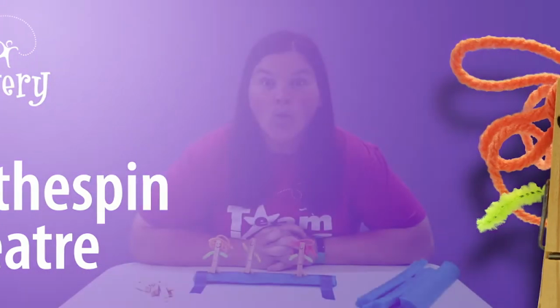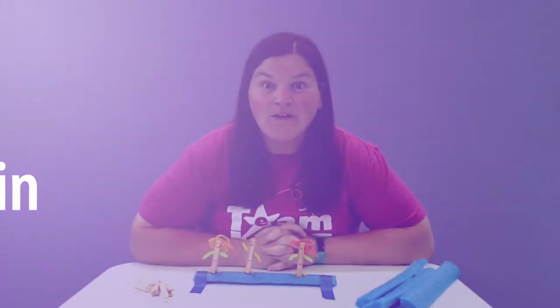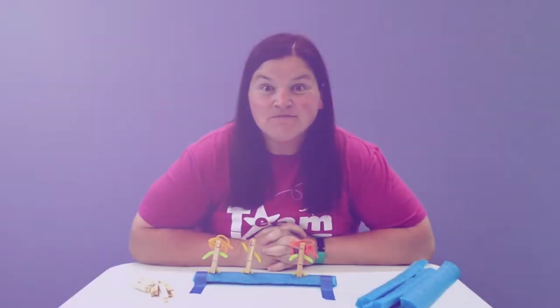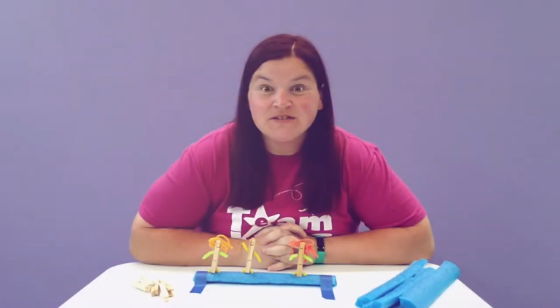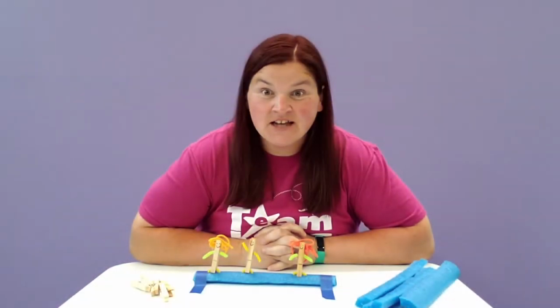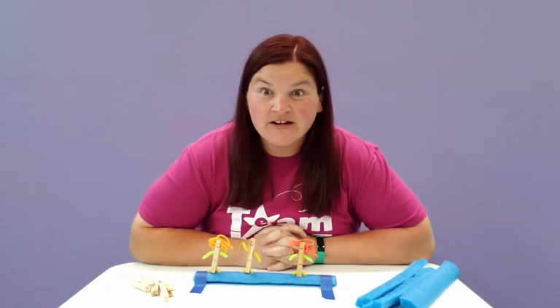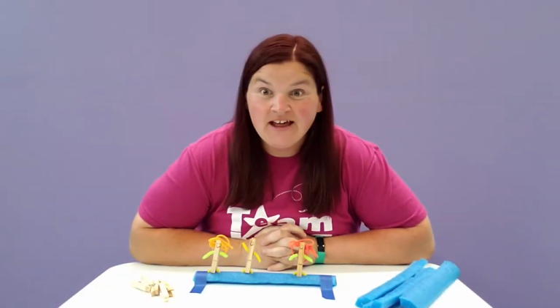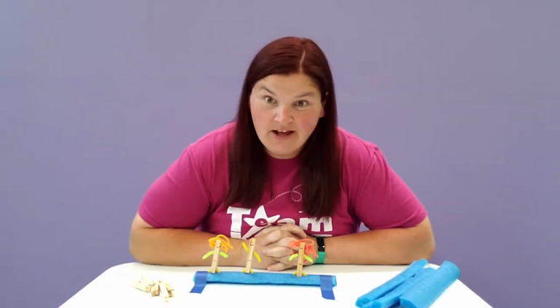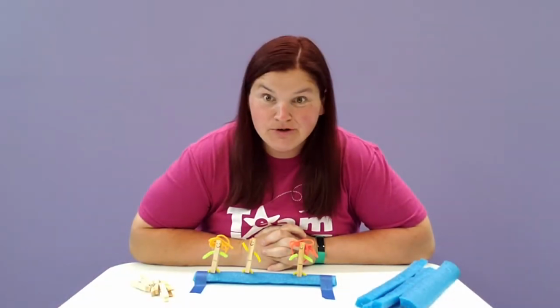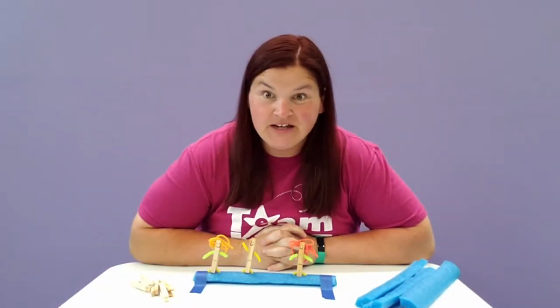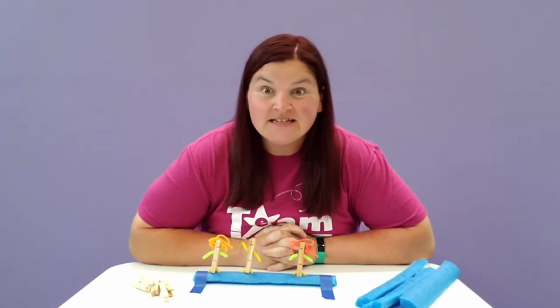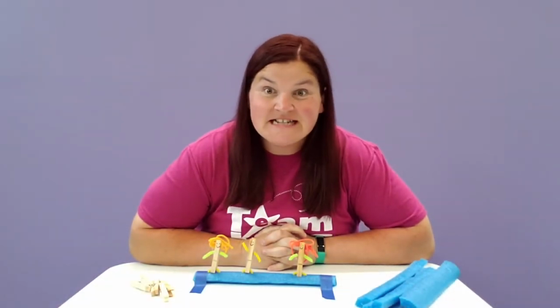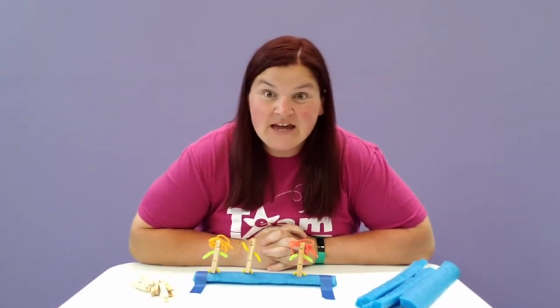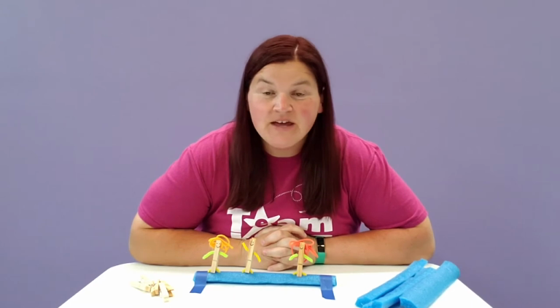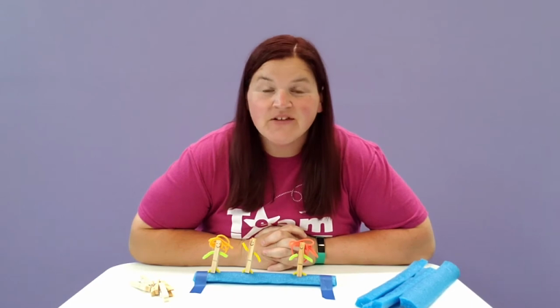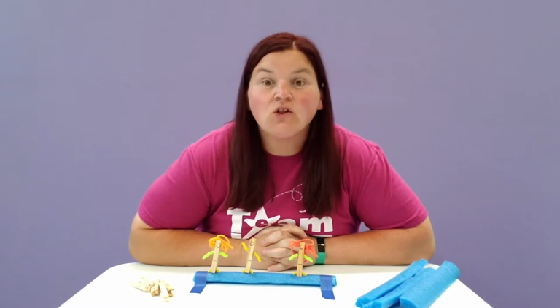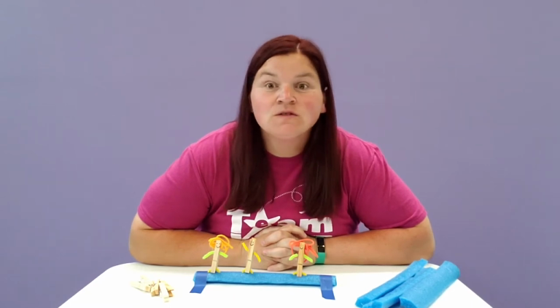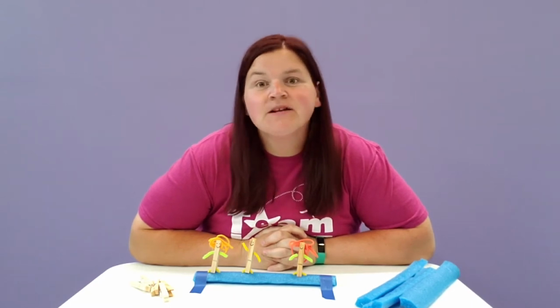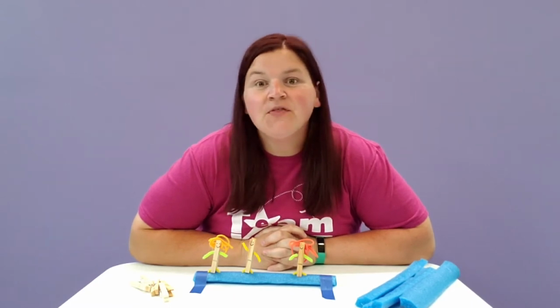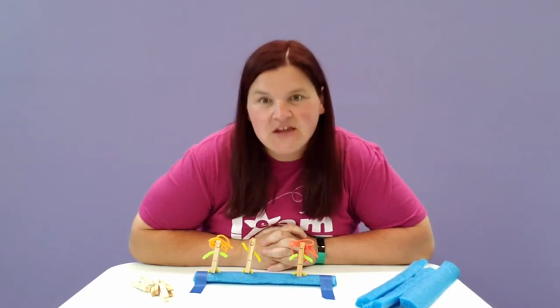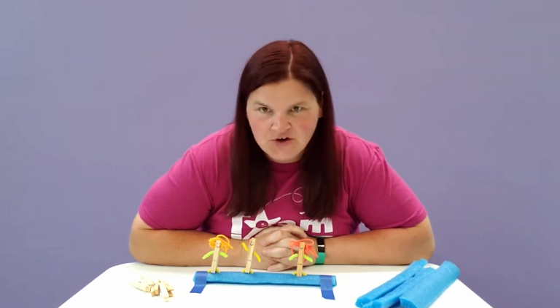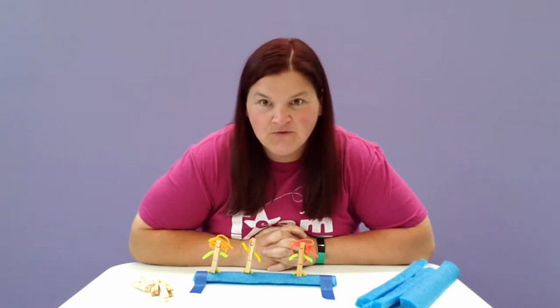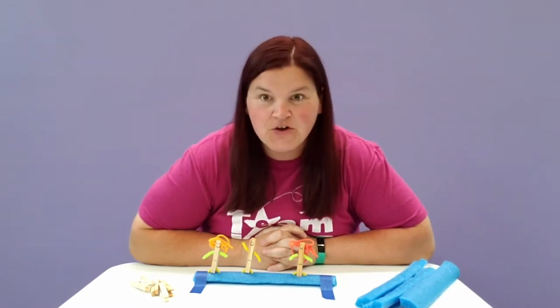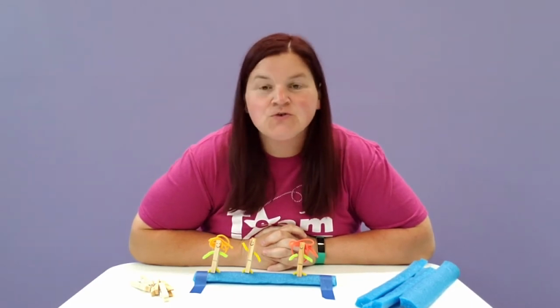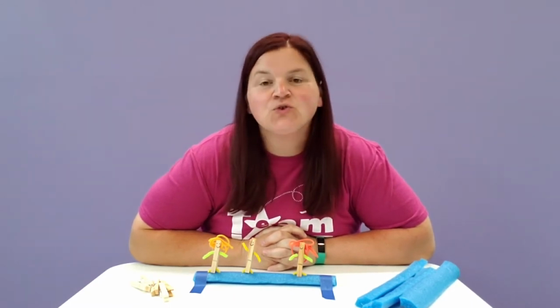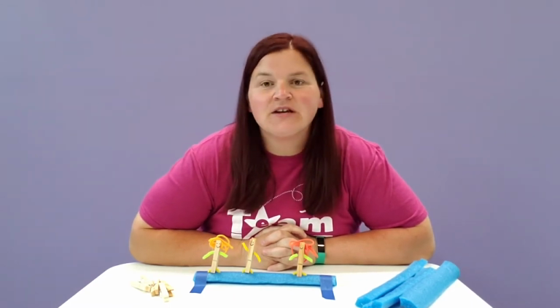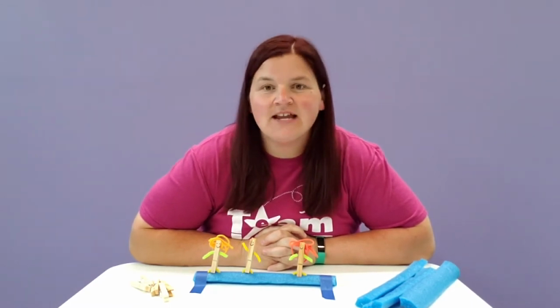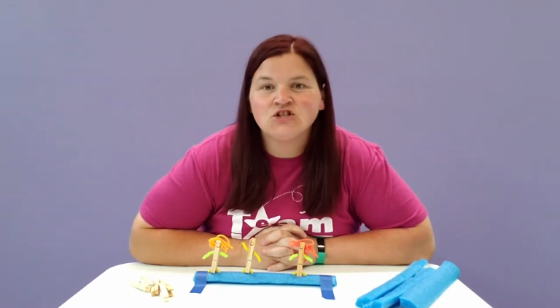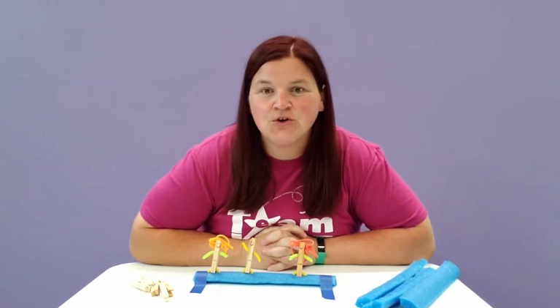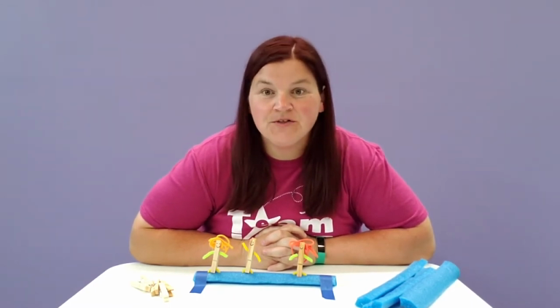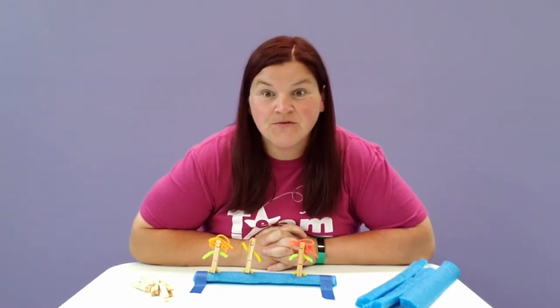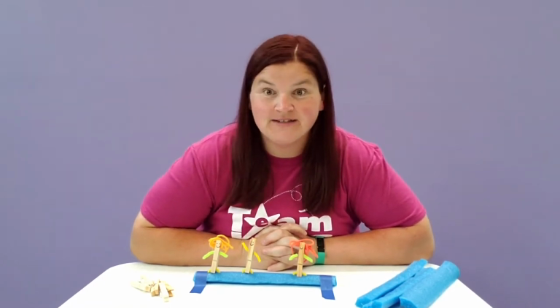Welcome to Discovery at Library. Today we have the Clothespin Theater for you to create and show with your friends.